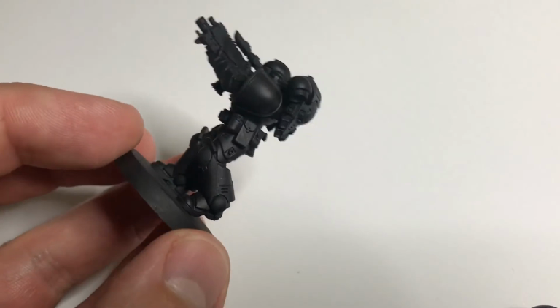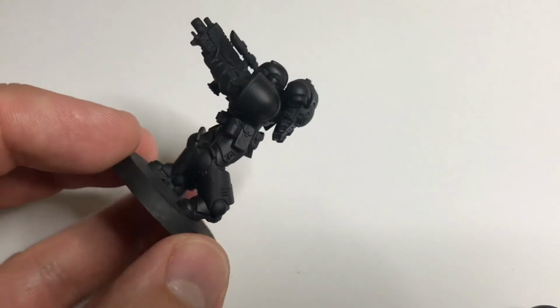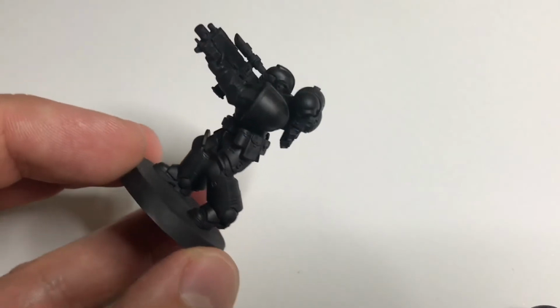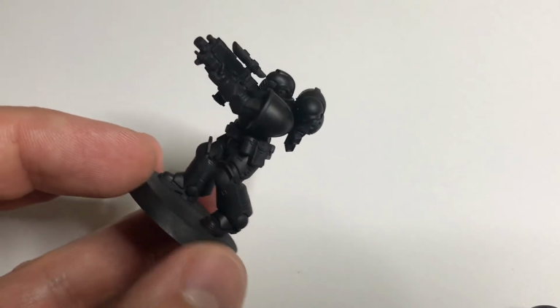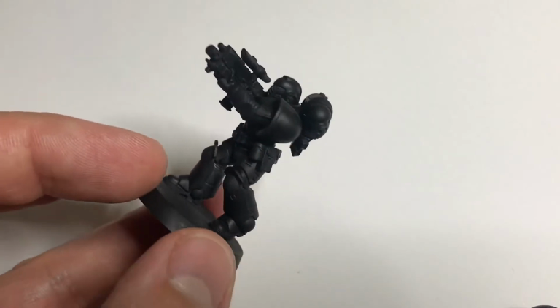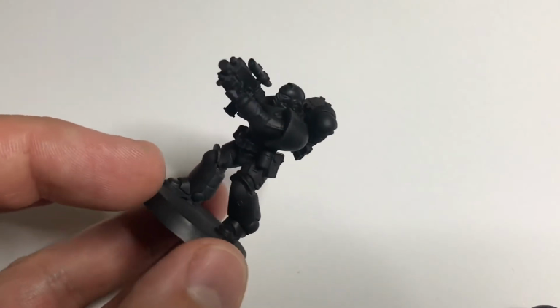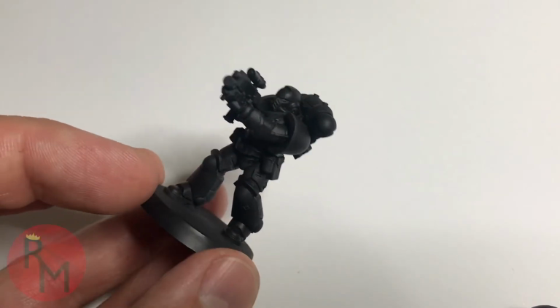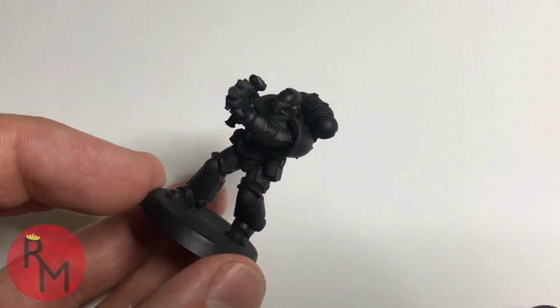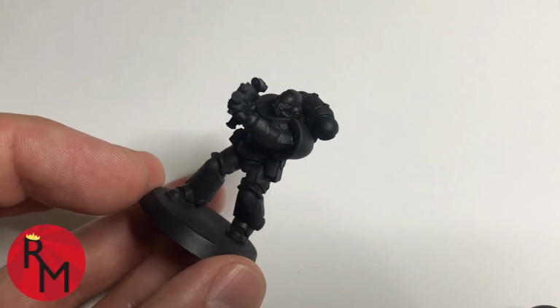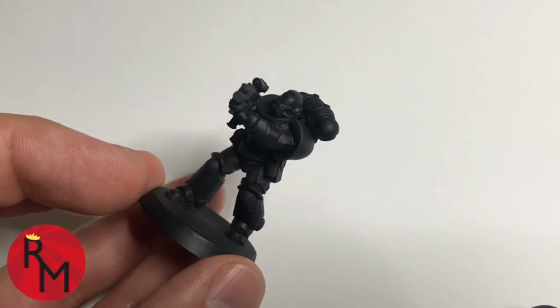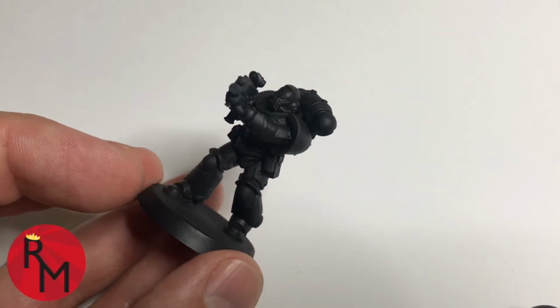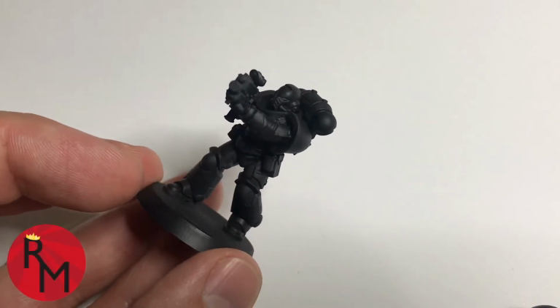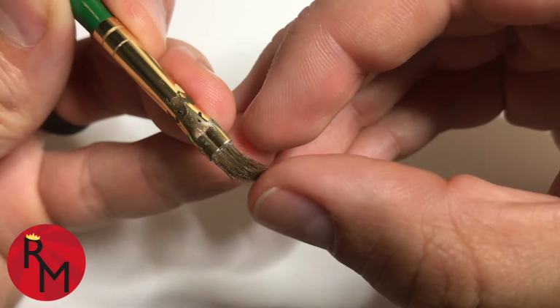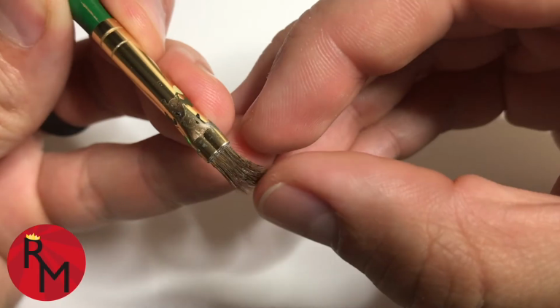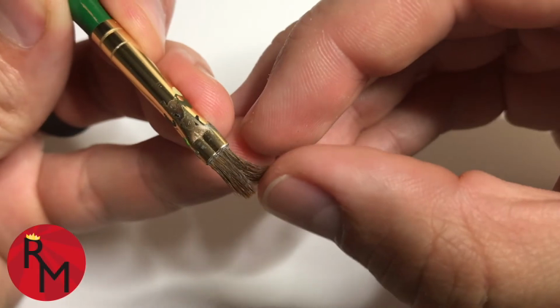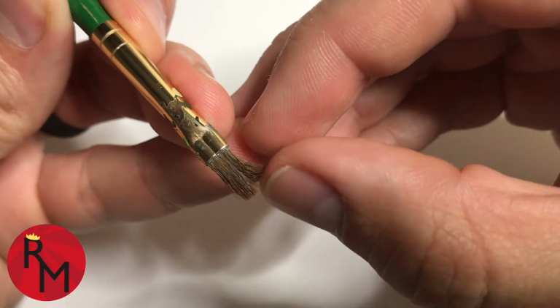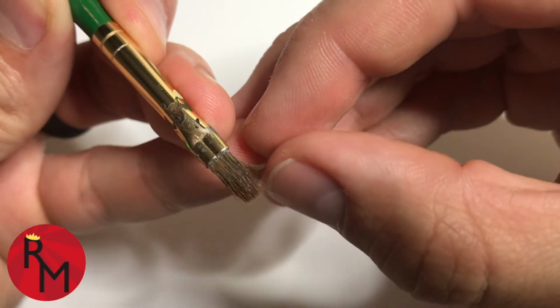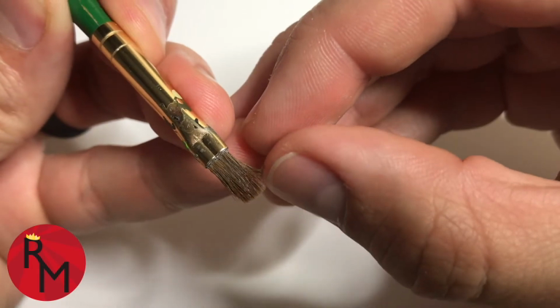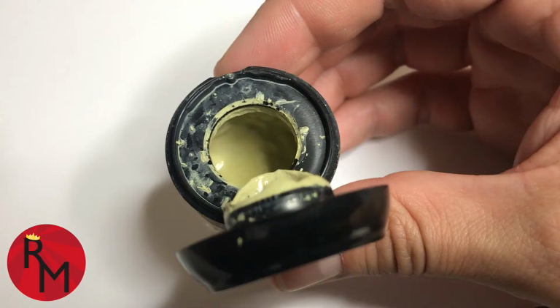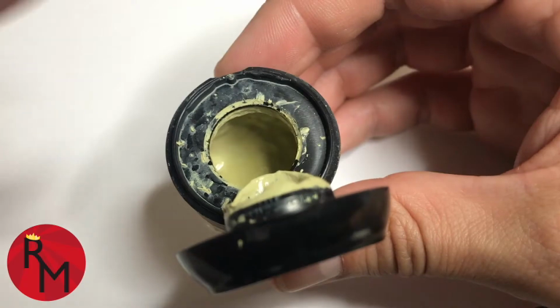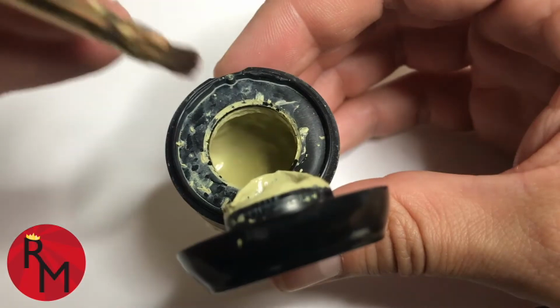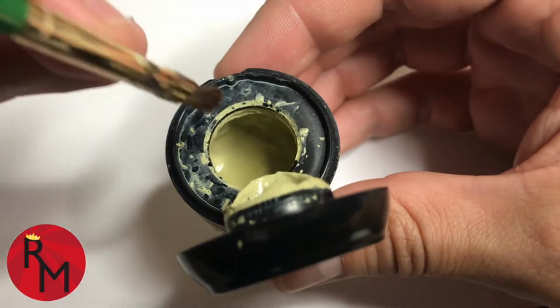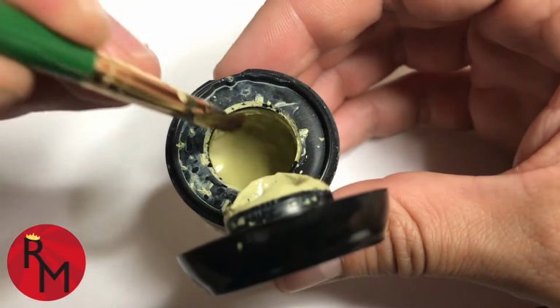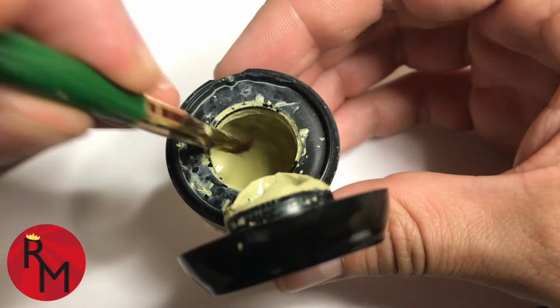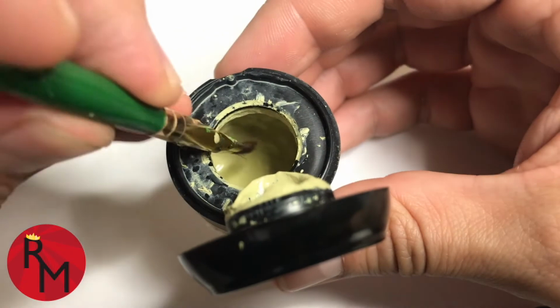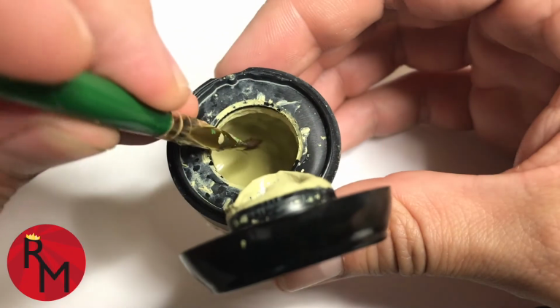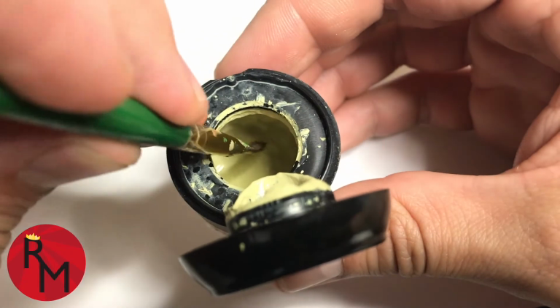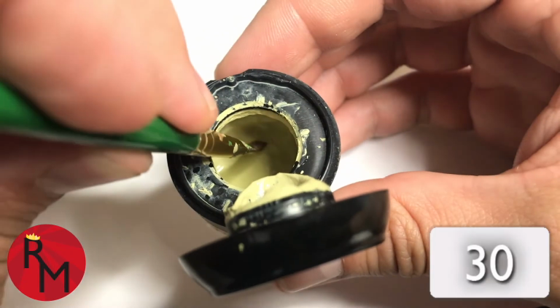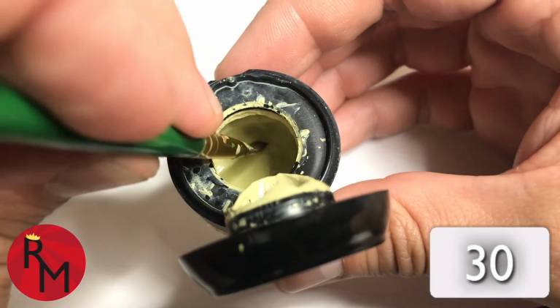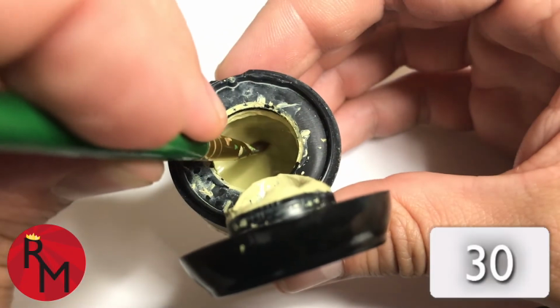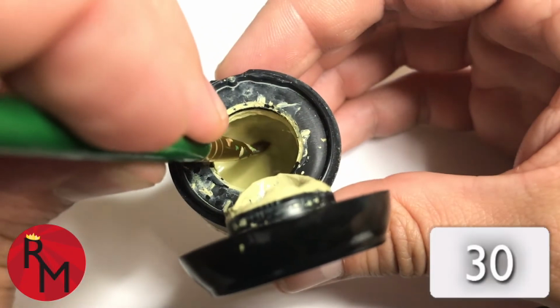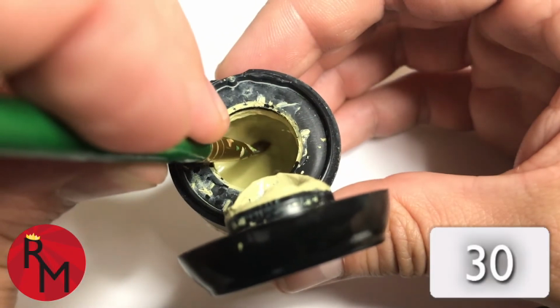Prime your model black, get a dry brush, and put it into a dry area of paint.